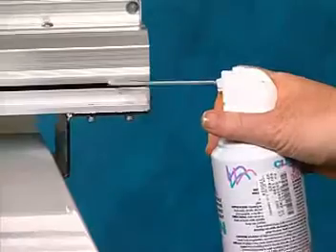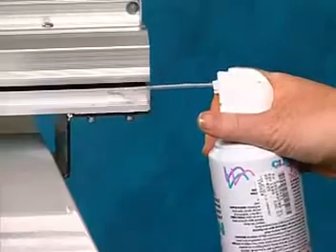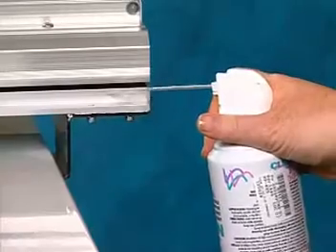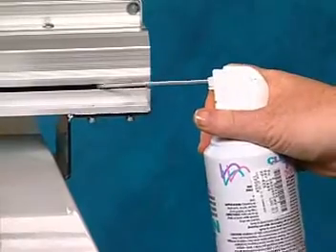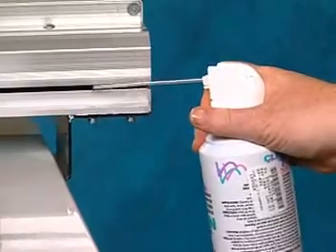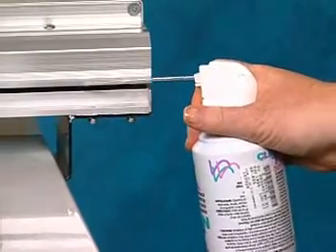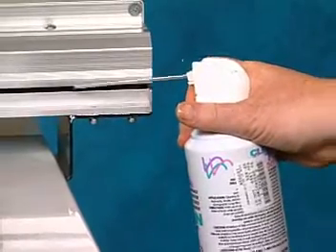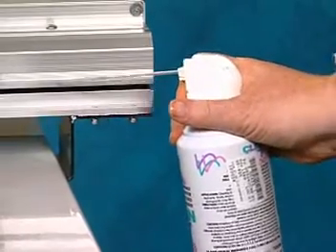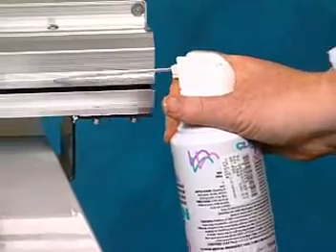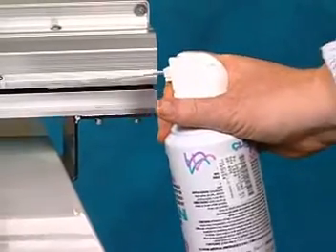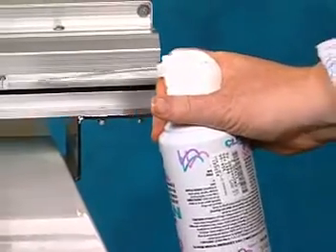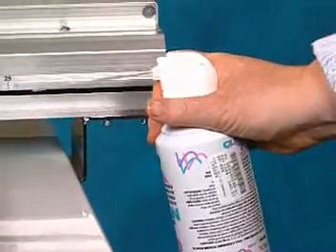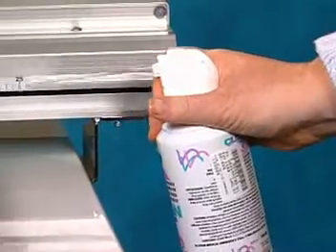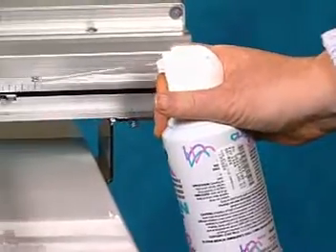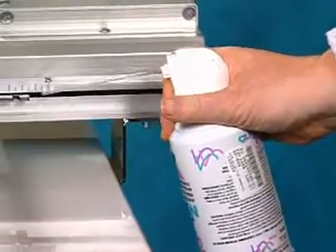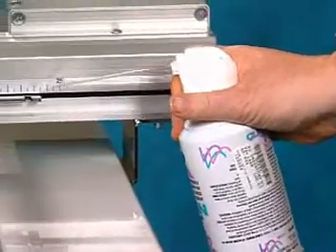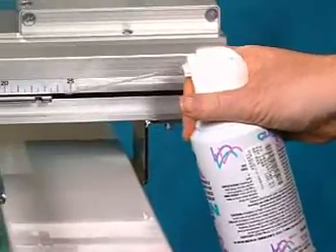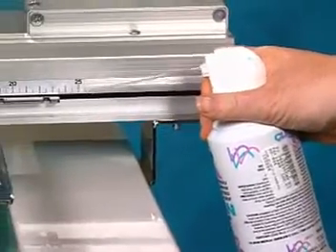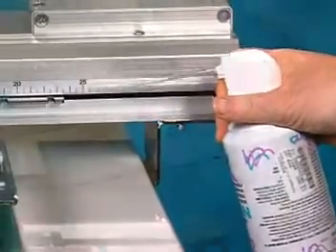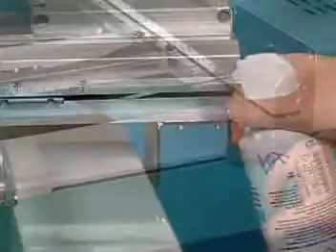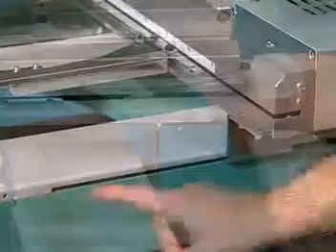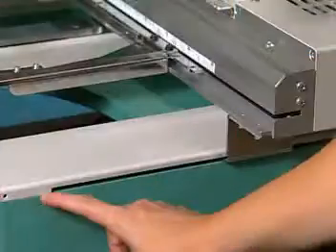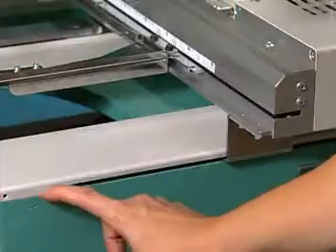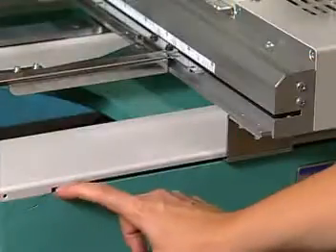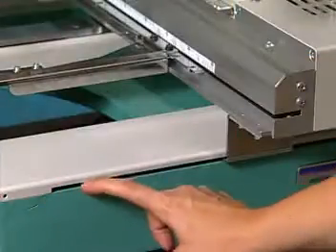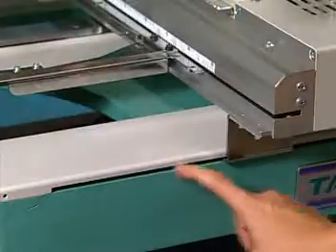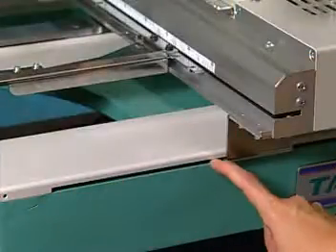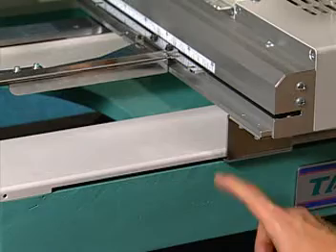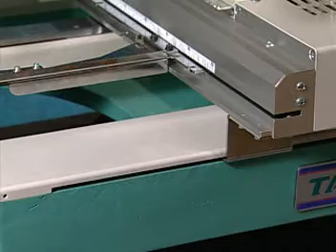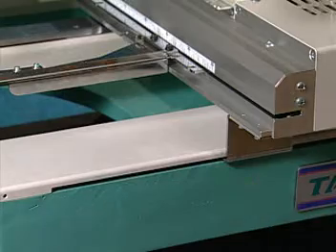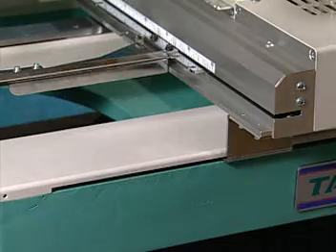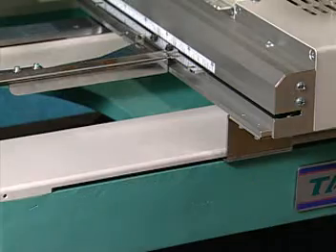Every two weeks, clean the X and Y axis drive system with compressed air.